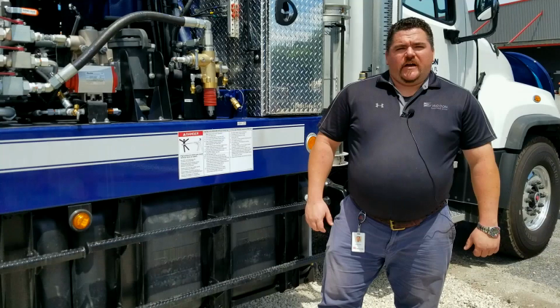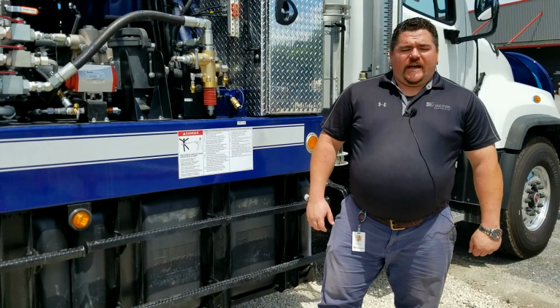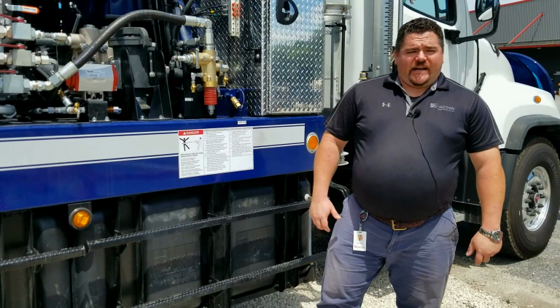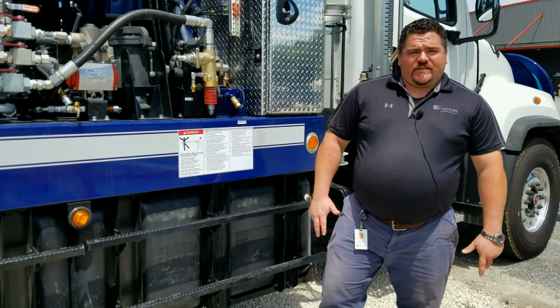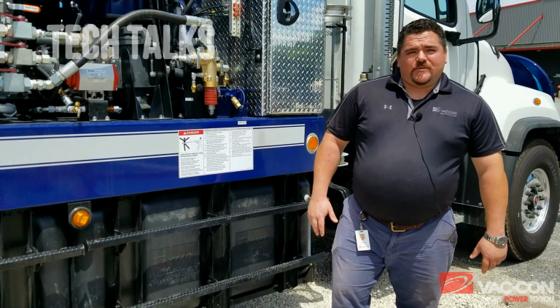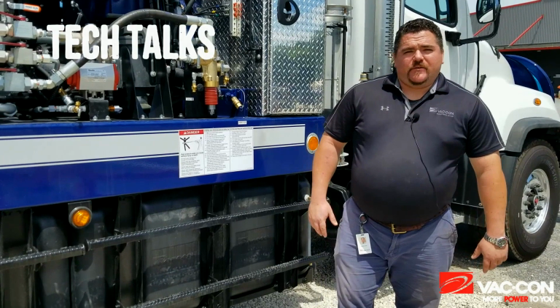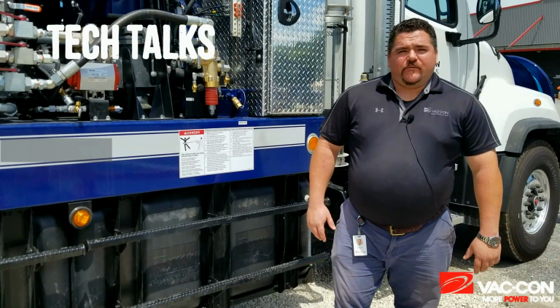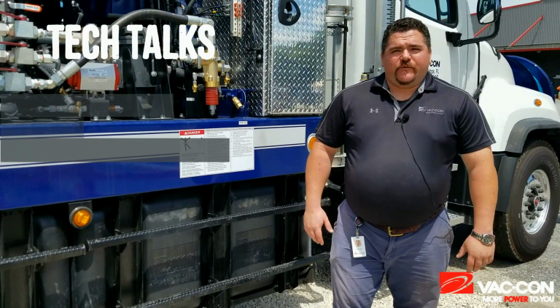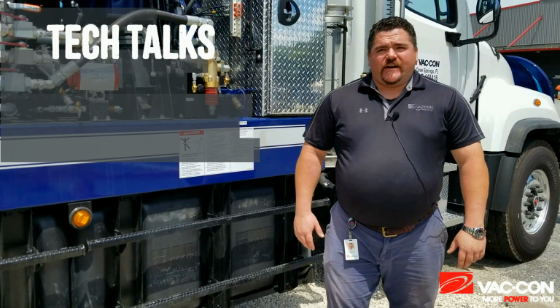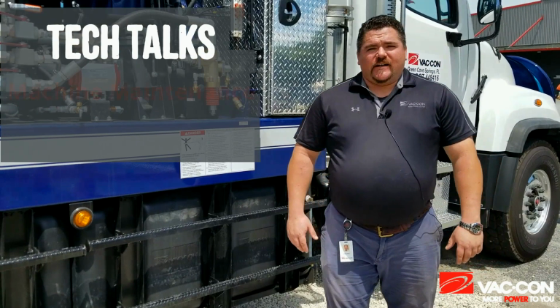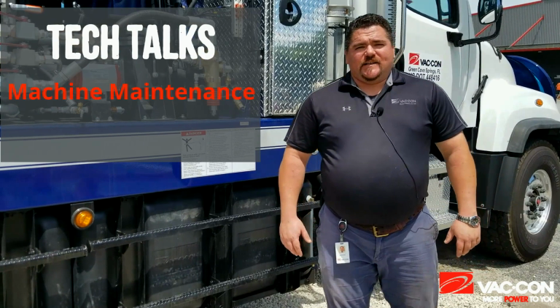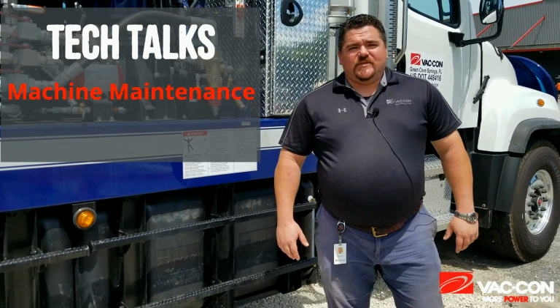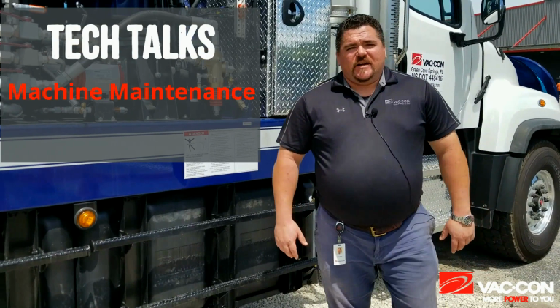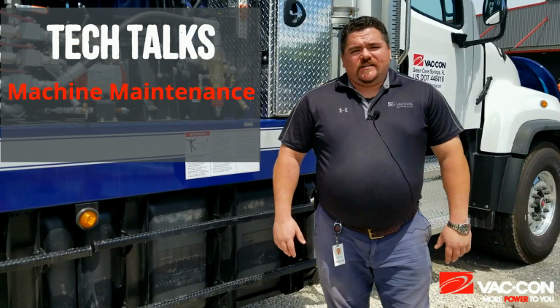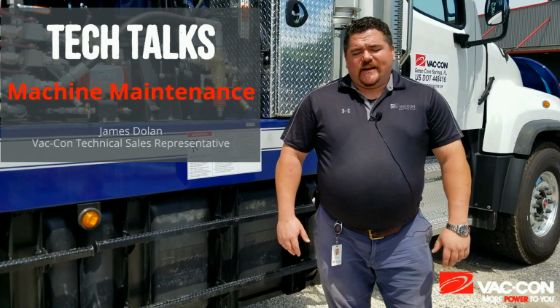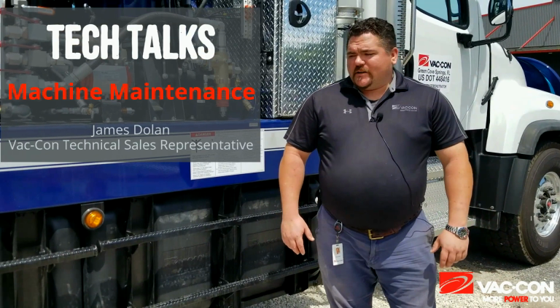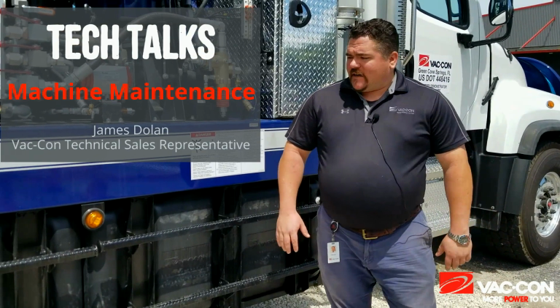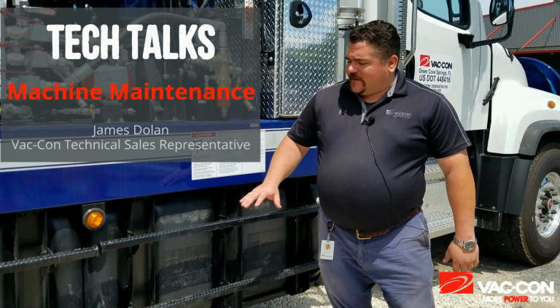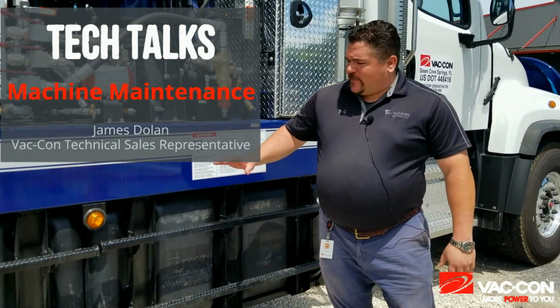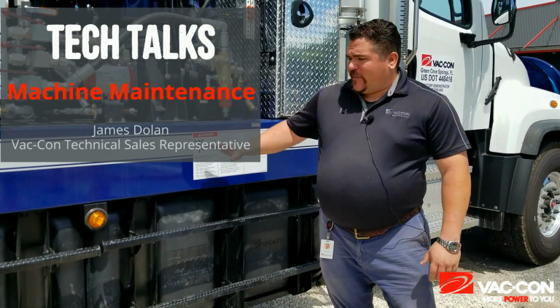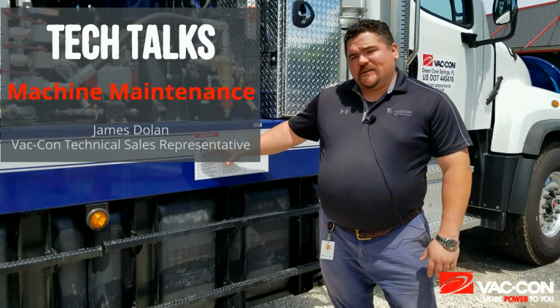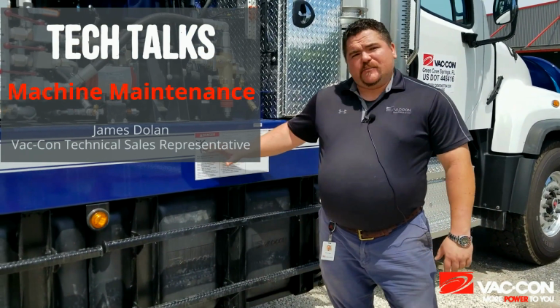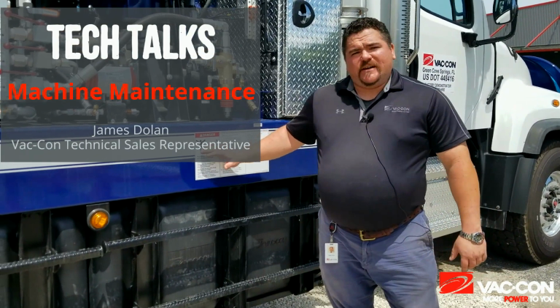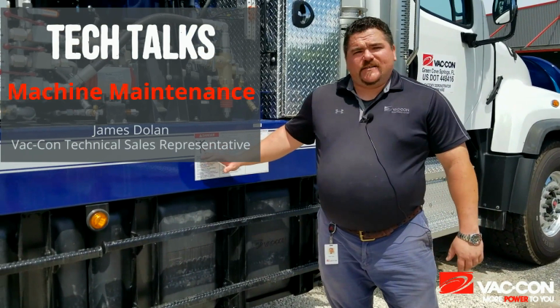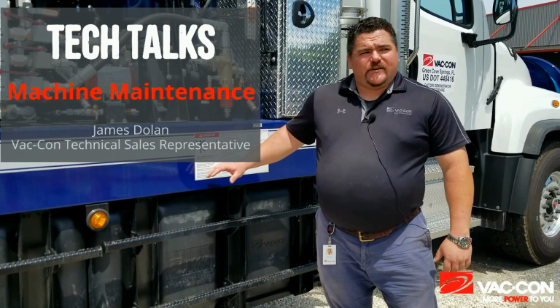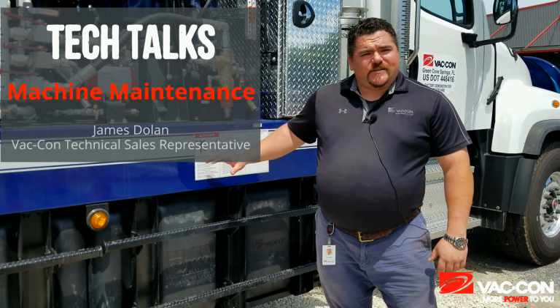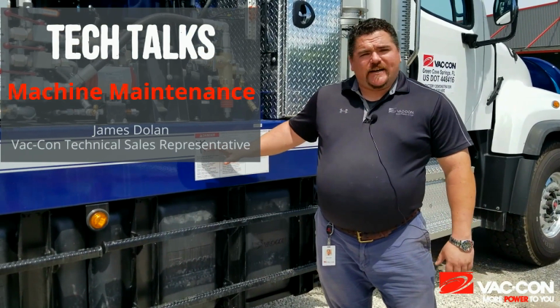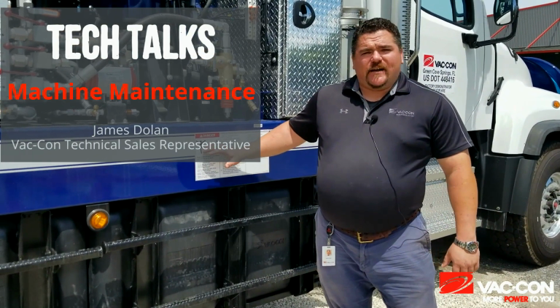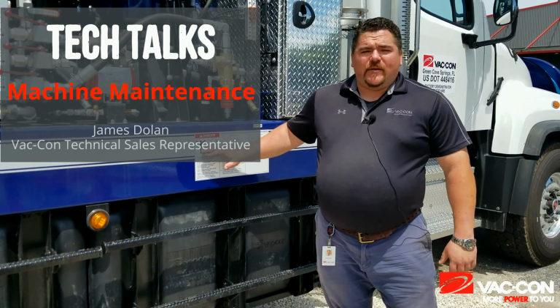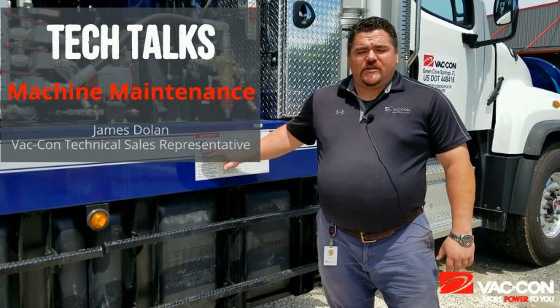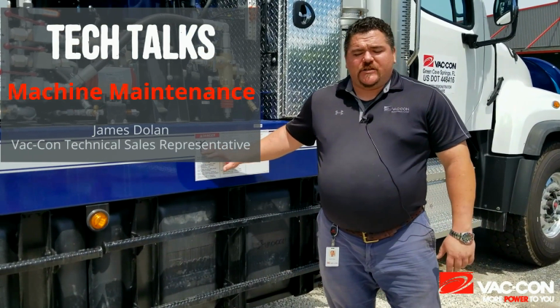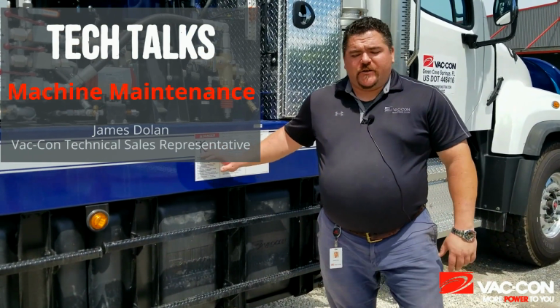Hey guys, James Dolan here with Vac-Con Sales. Today we're going to talk a little bit about doing maintenance on your Titan combination unit.